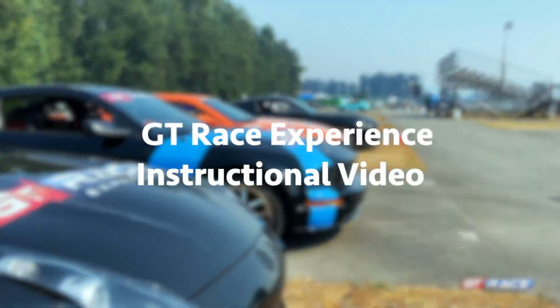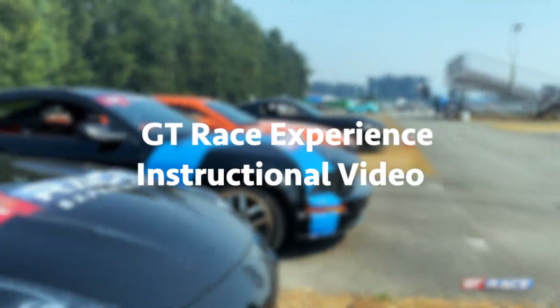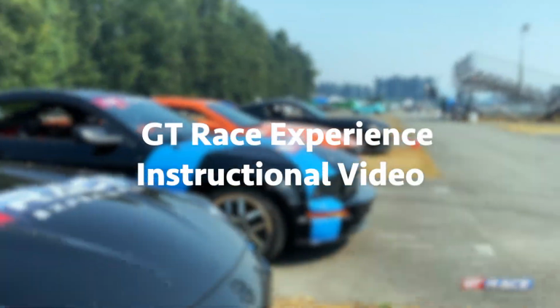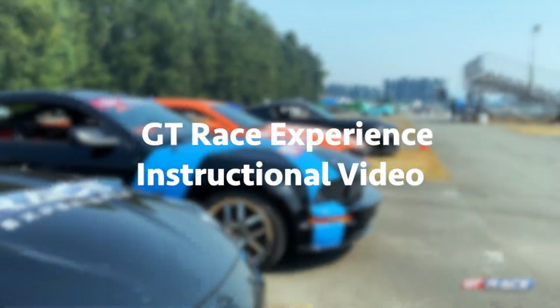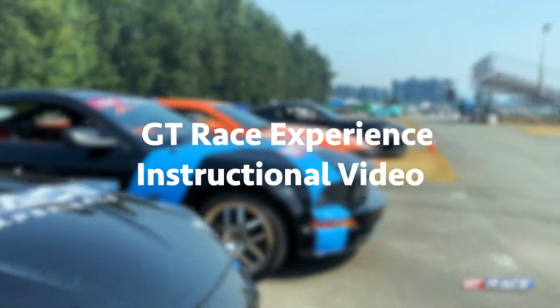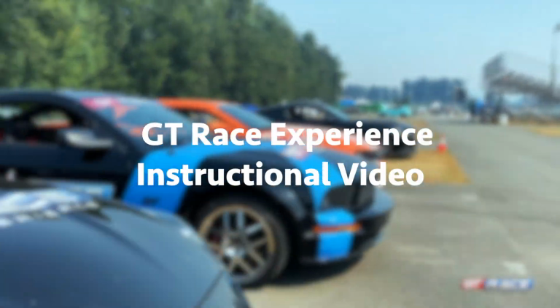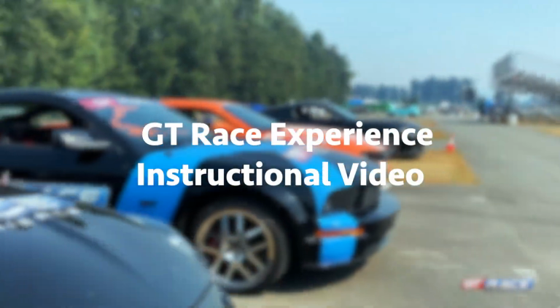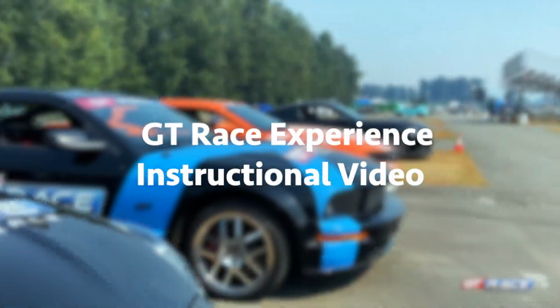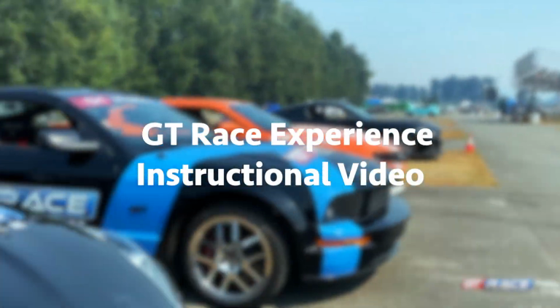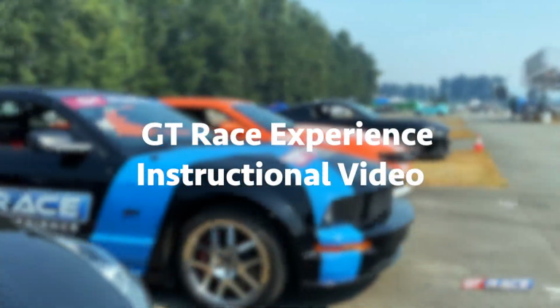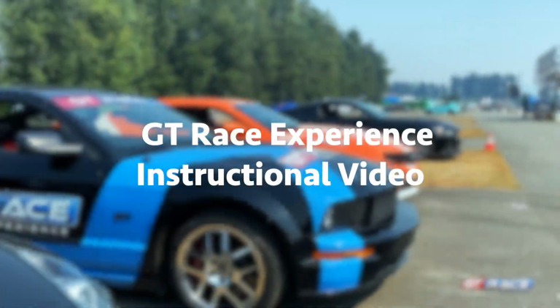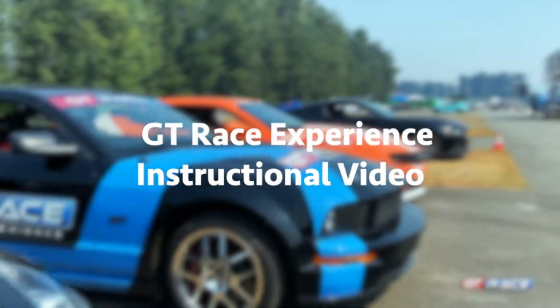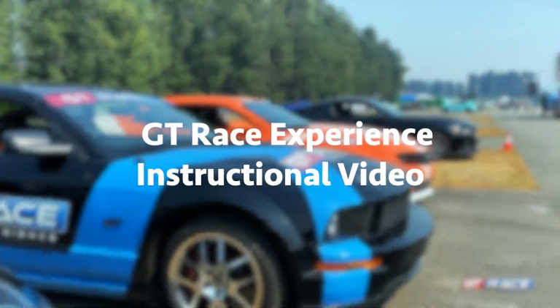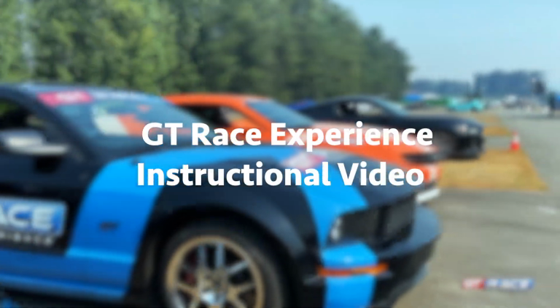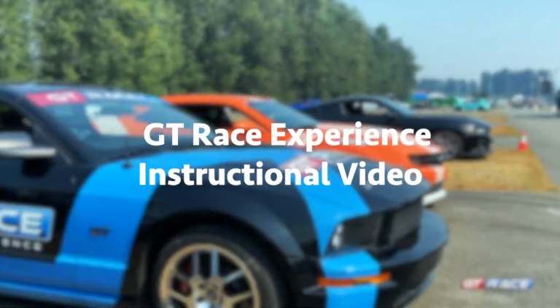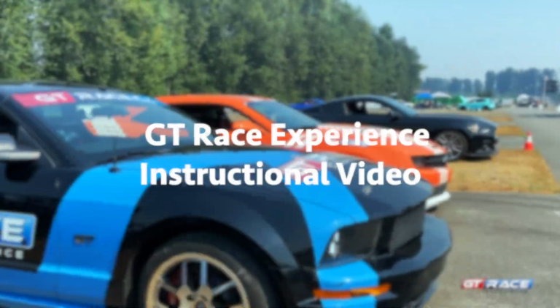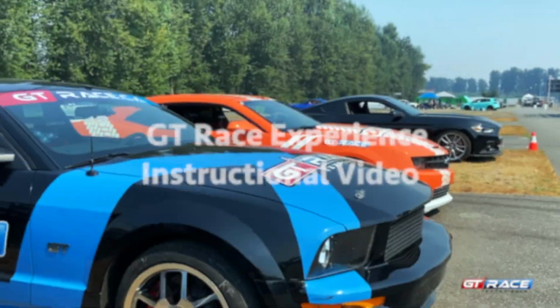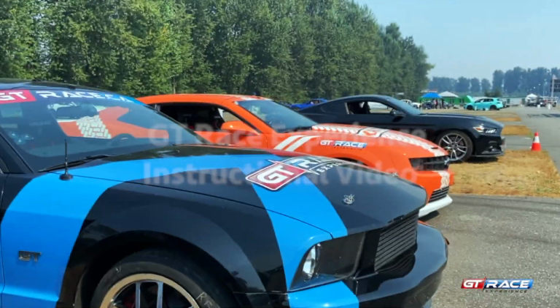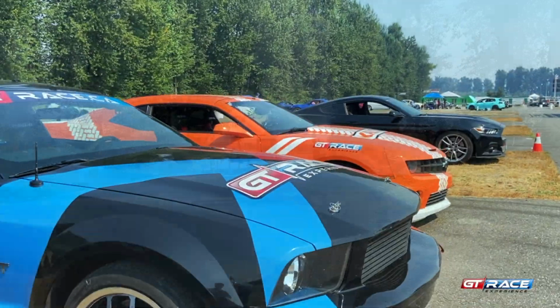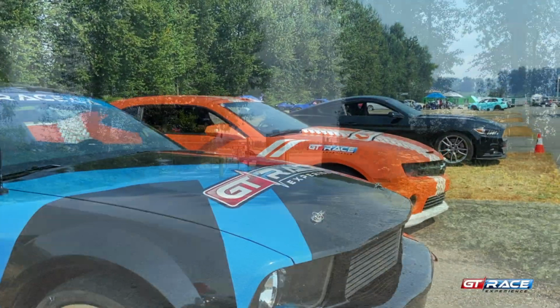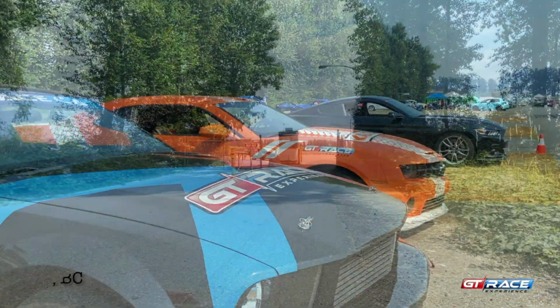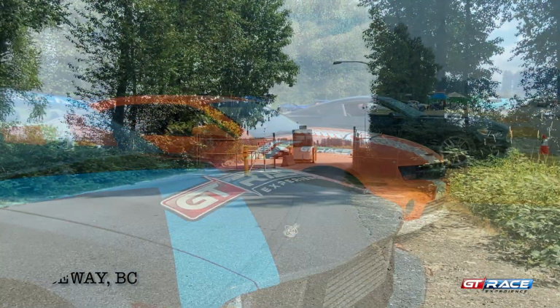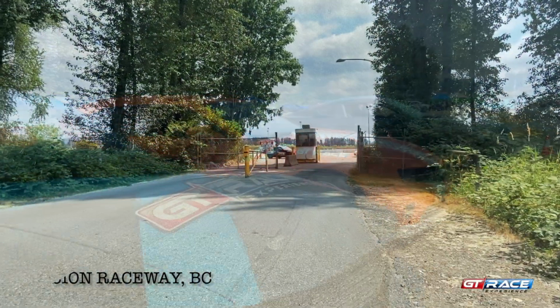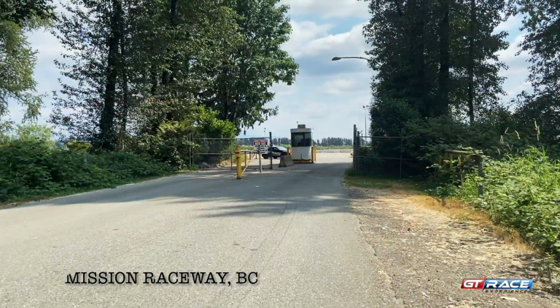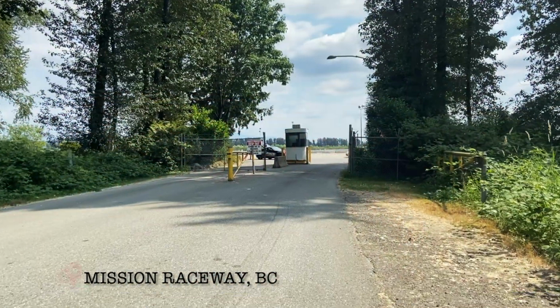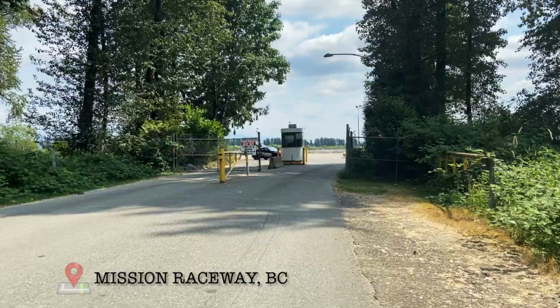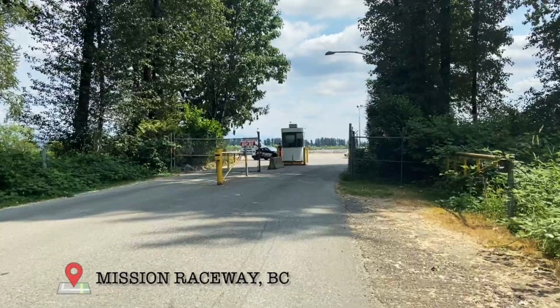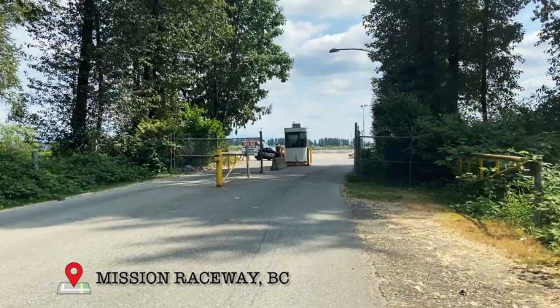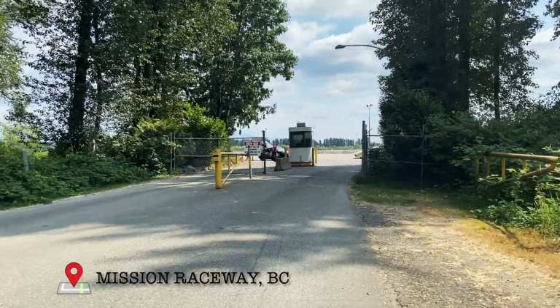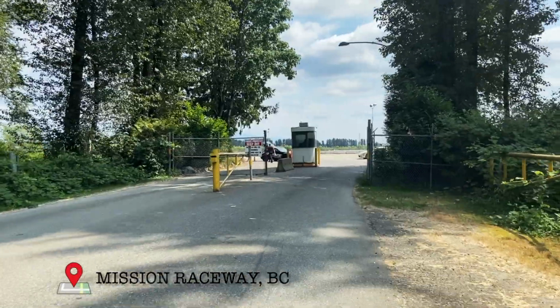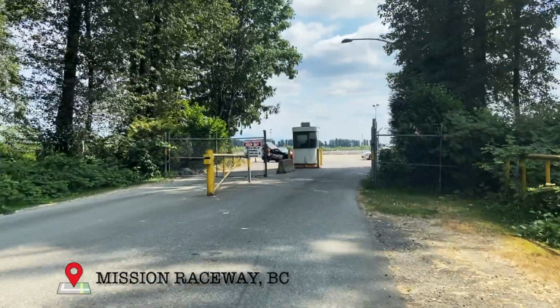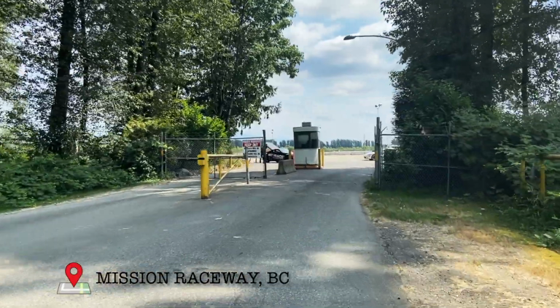Welcome to GT Race Experience. Today we're going to talk about what you should expect on your track day with us.